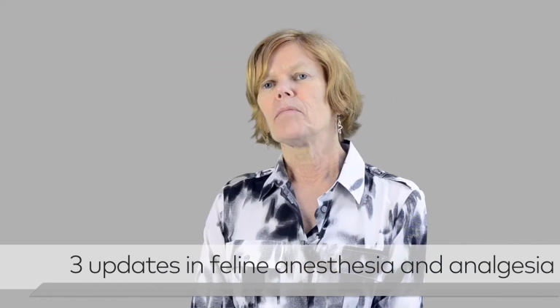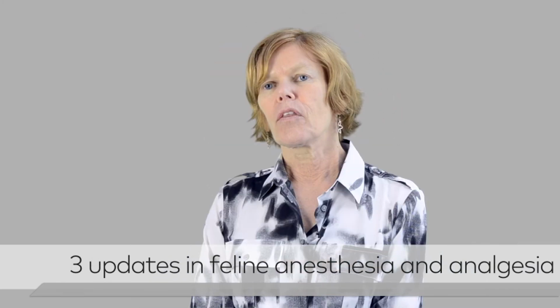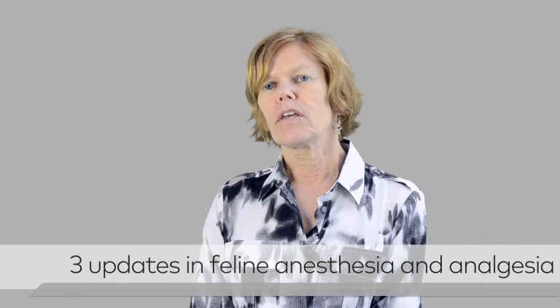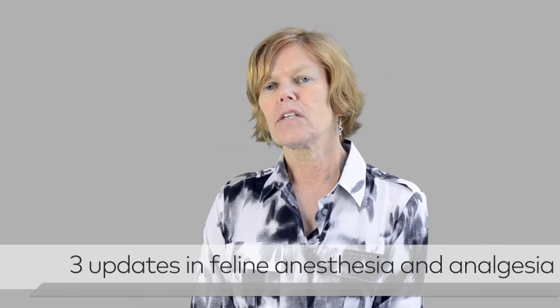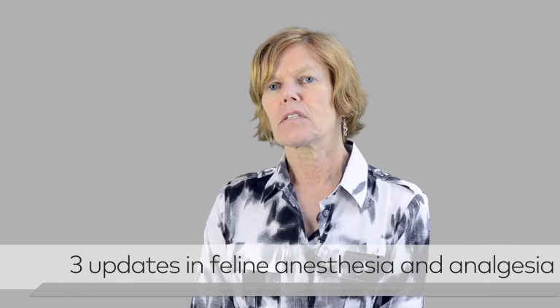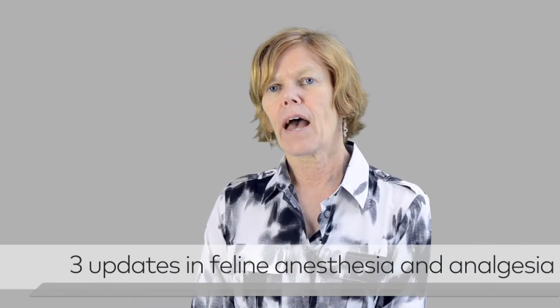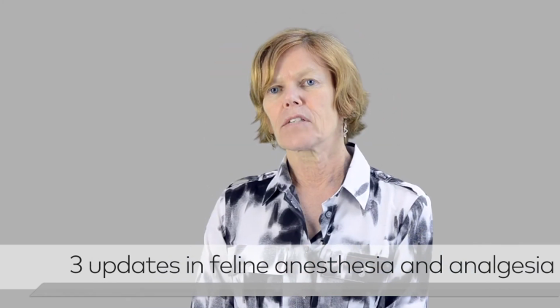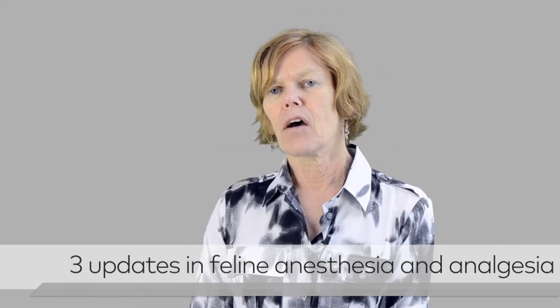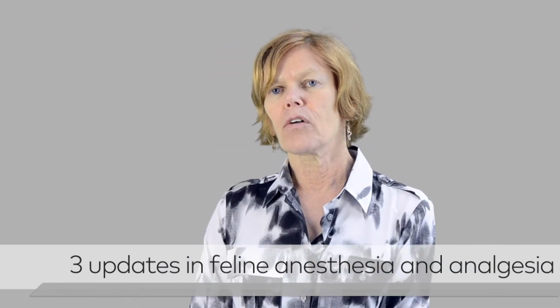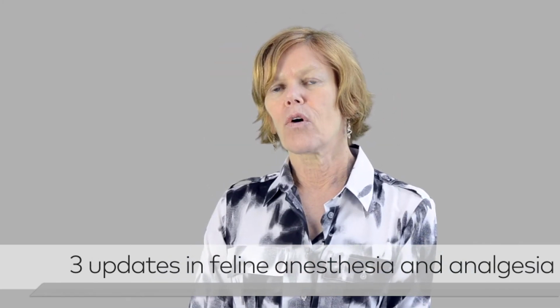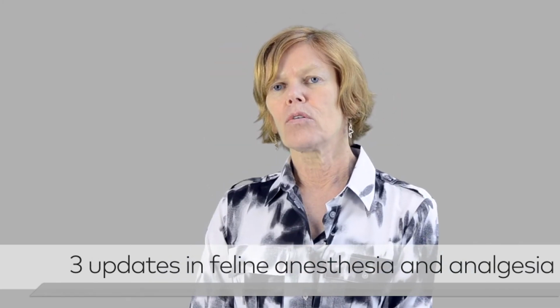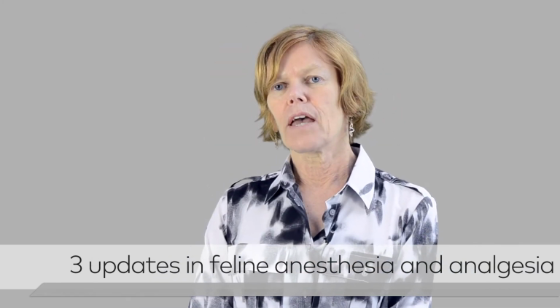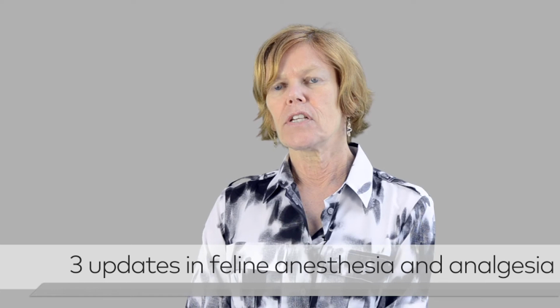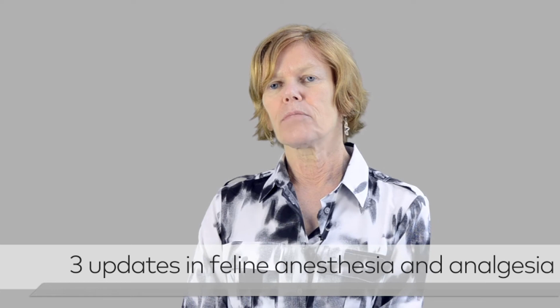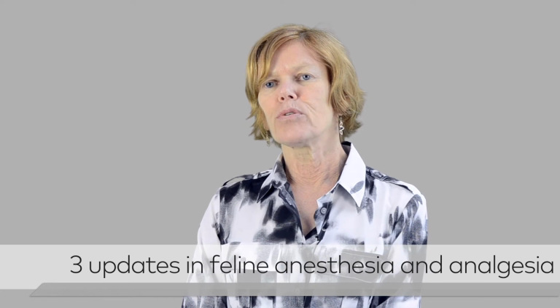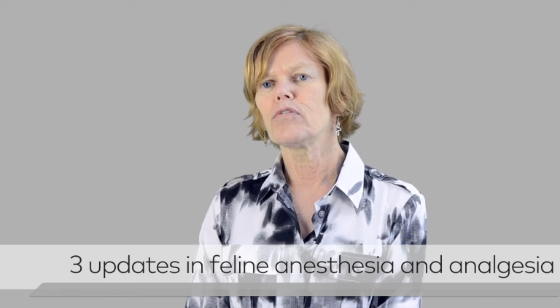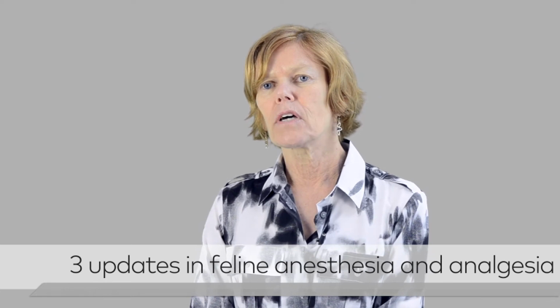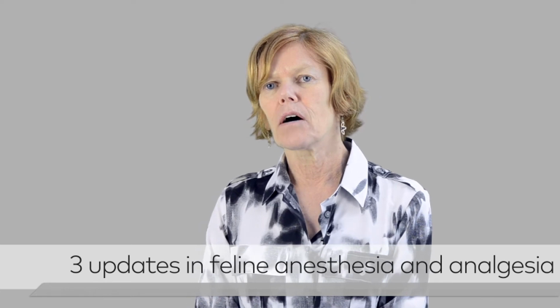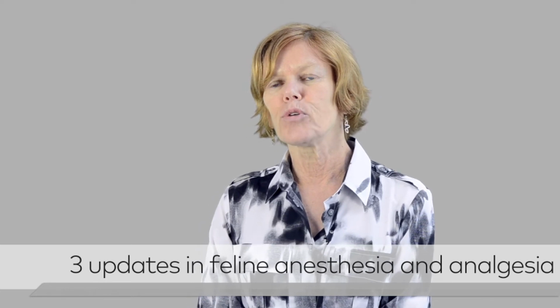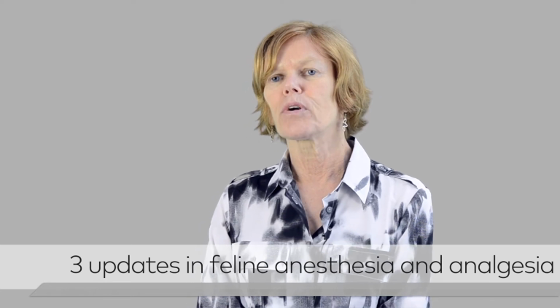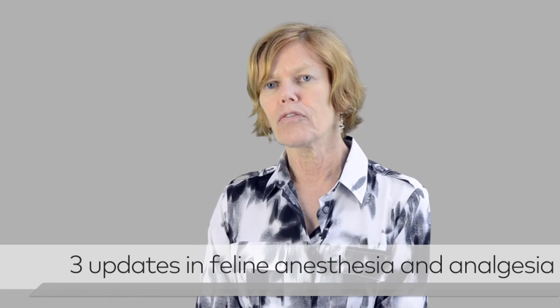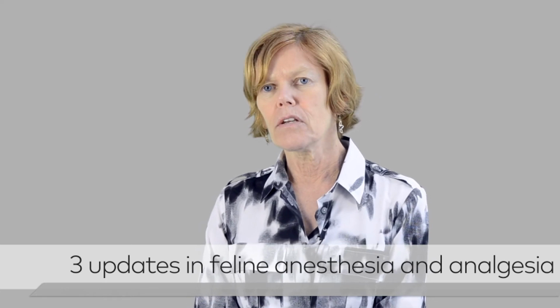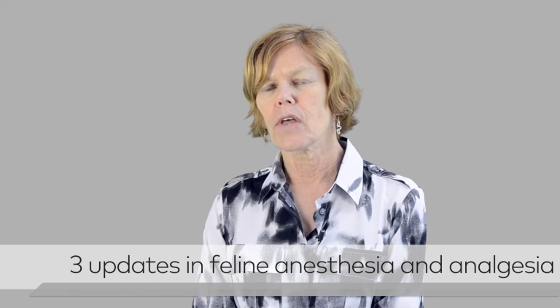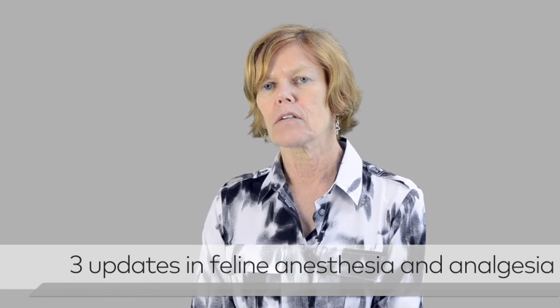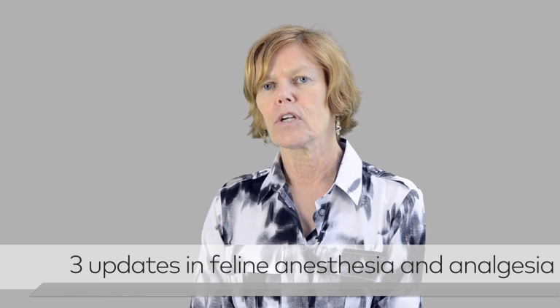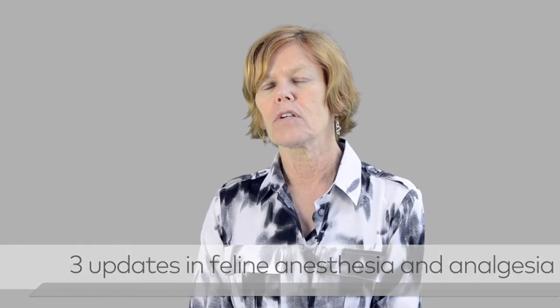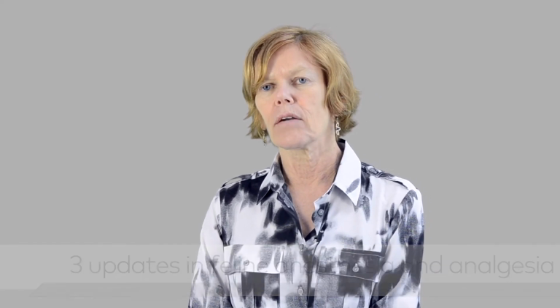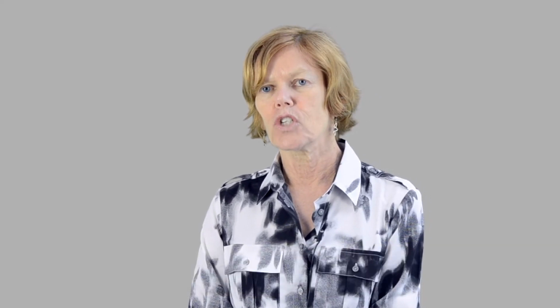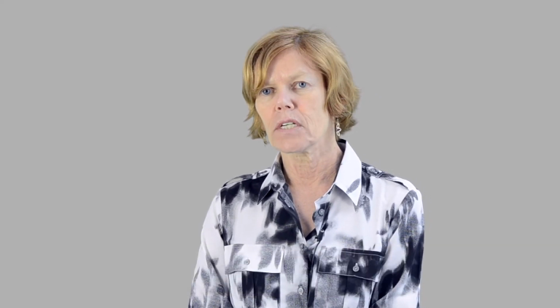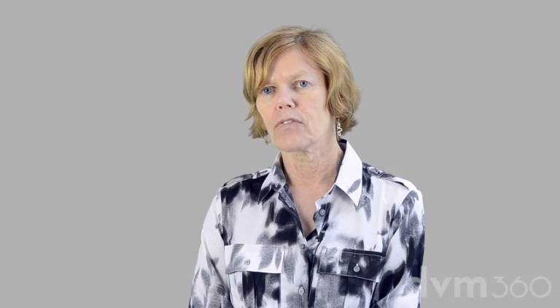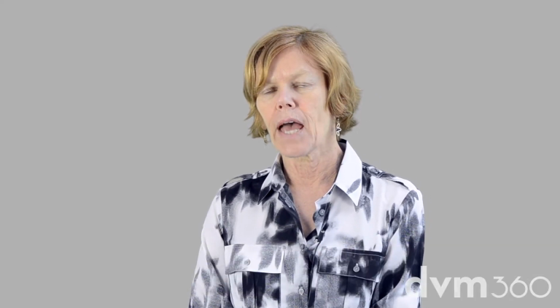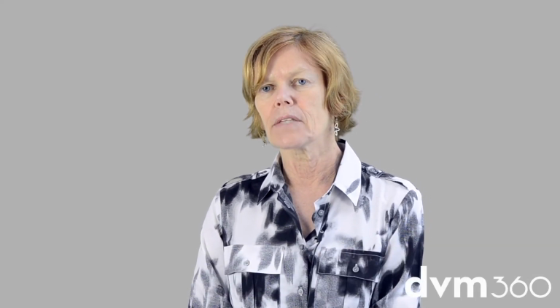Cats have now got their own FDA-approved buprenorphine, which is a very good analgesic for cats.